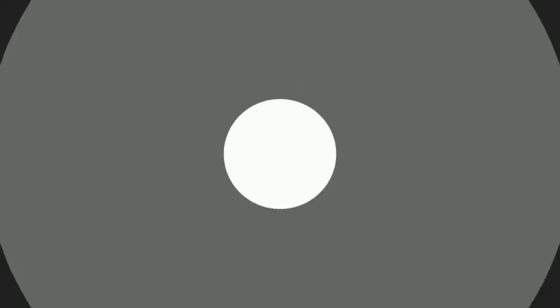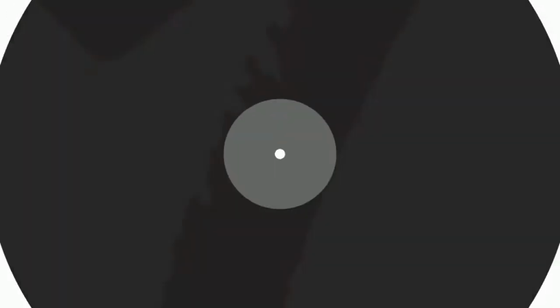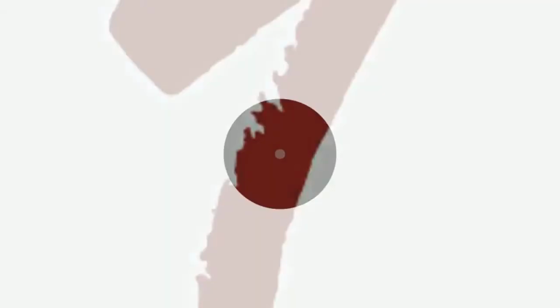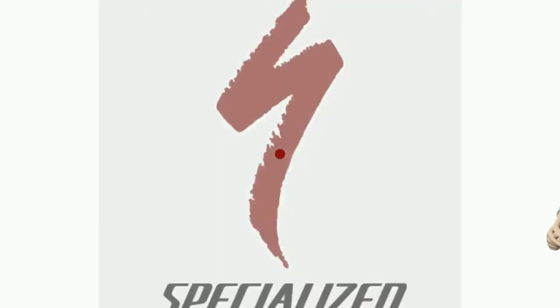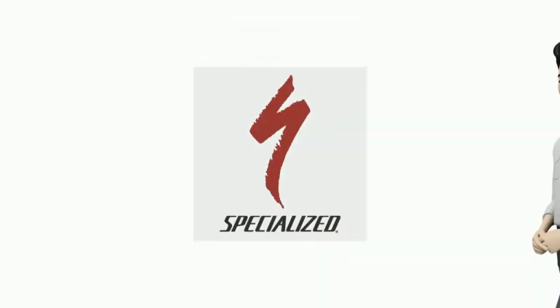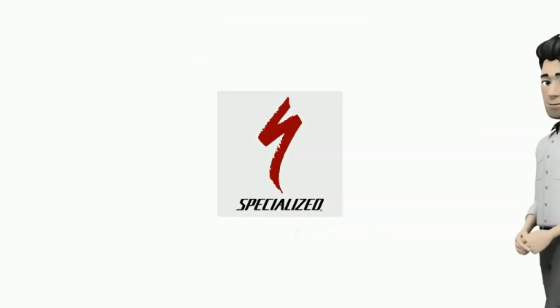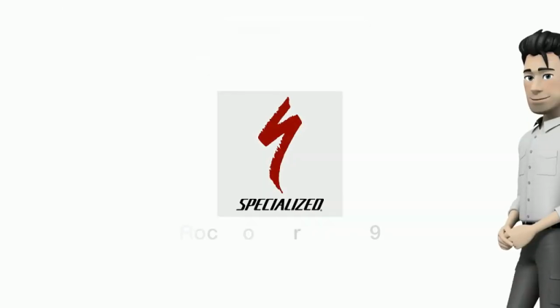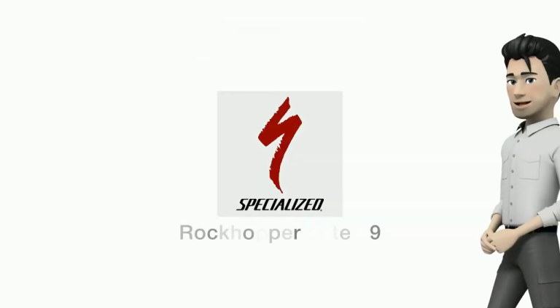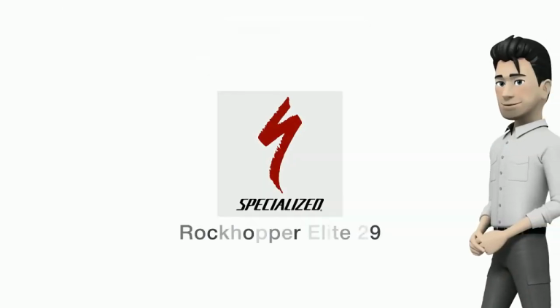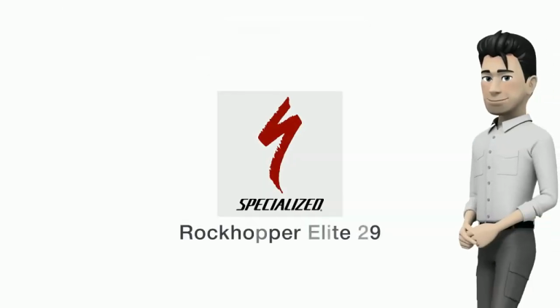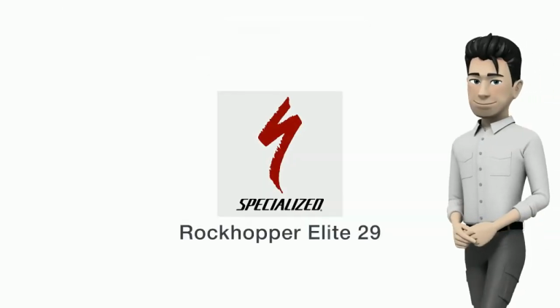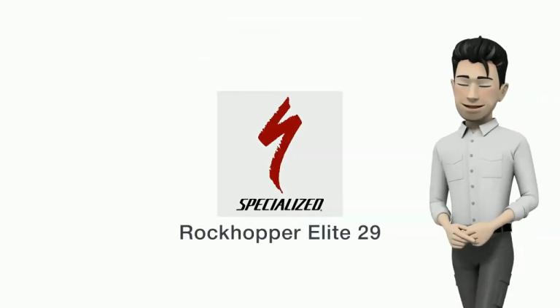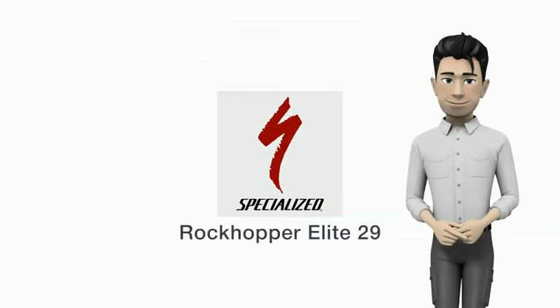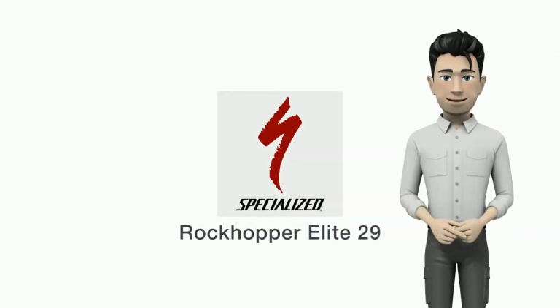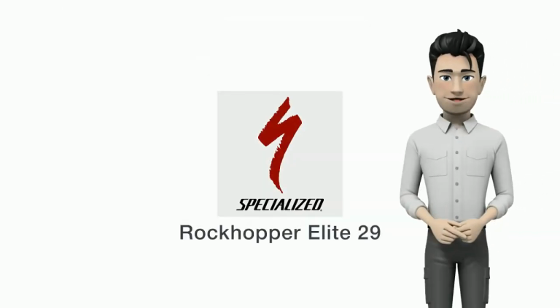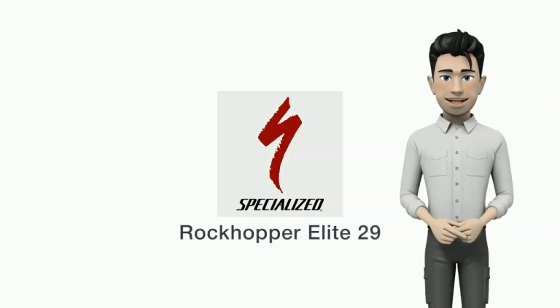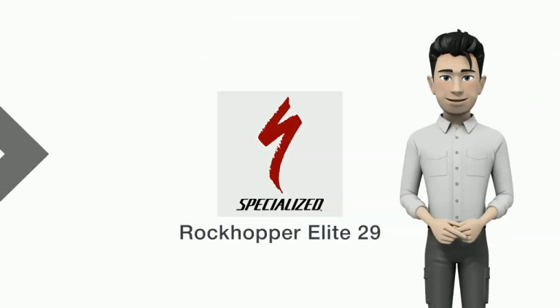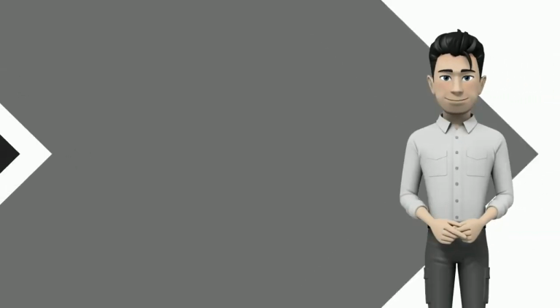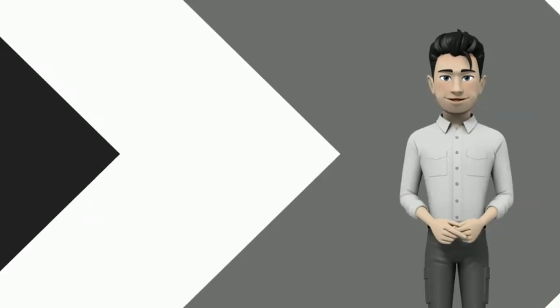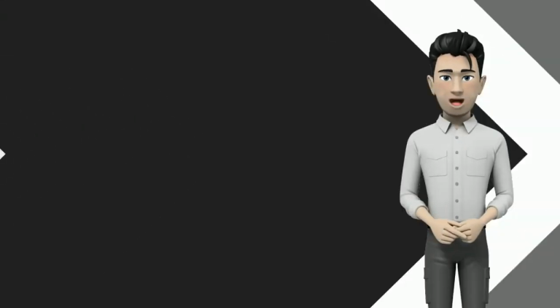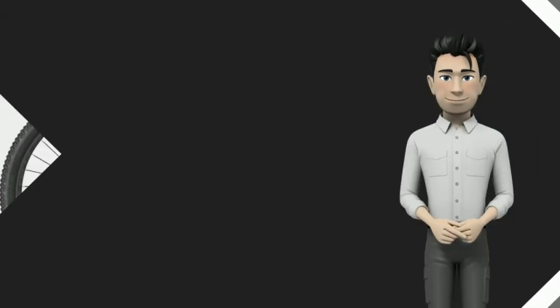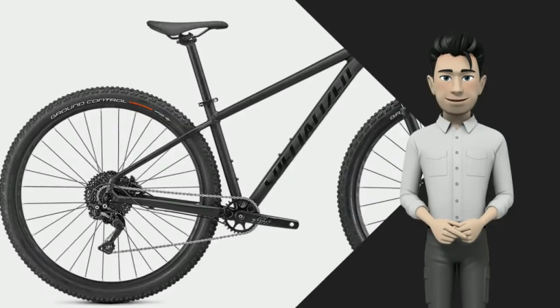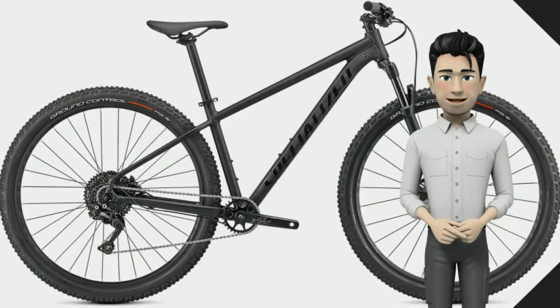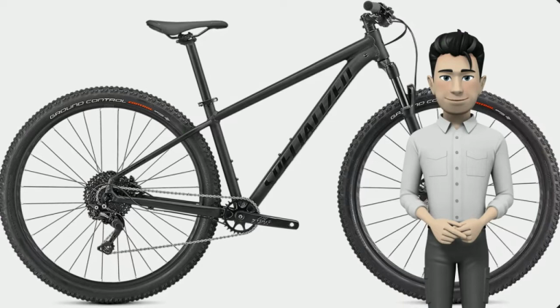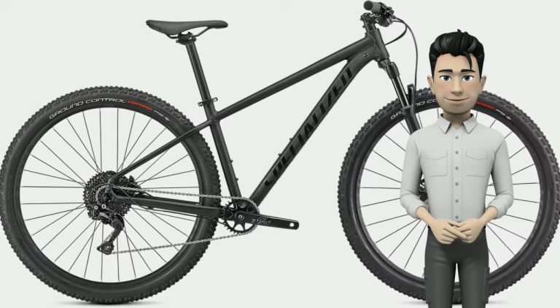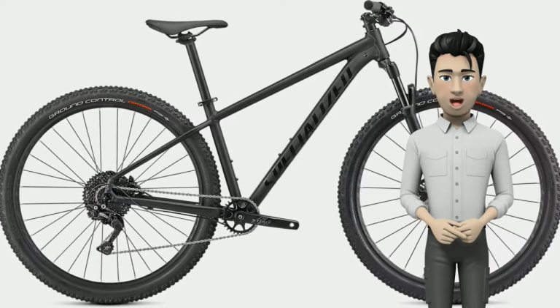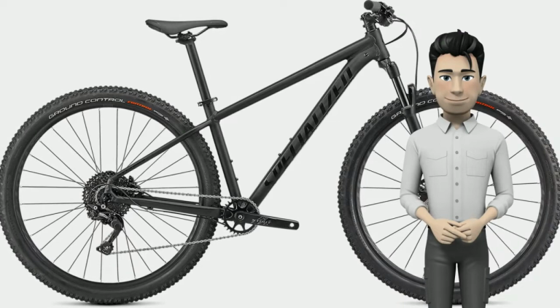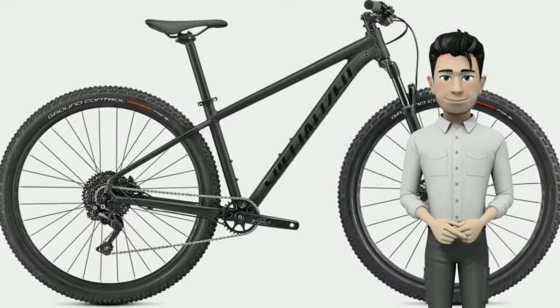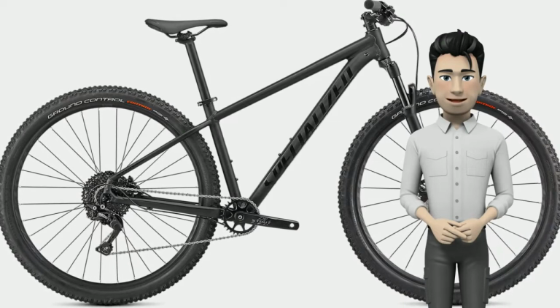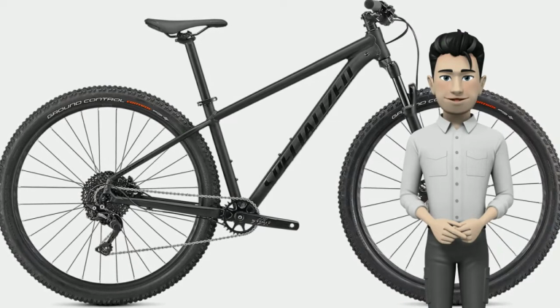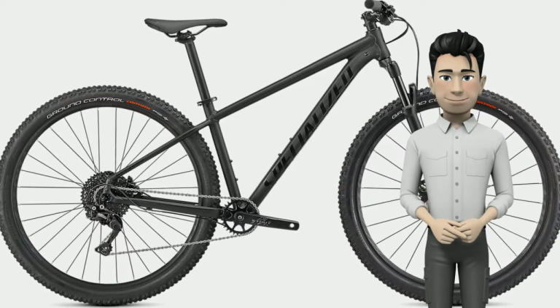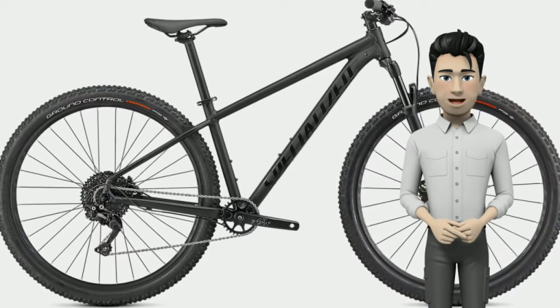Hi, my friends. Today we talk about Specialized Rockhopper Elite 29 2021.